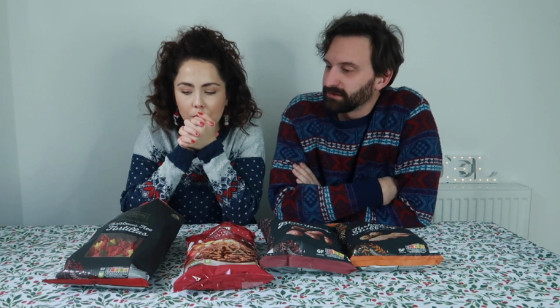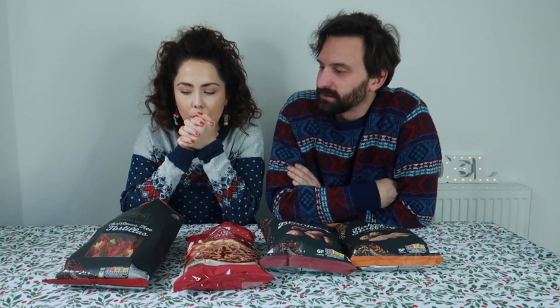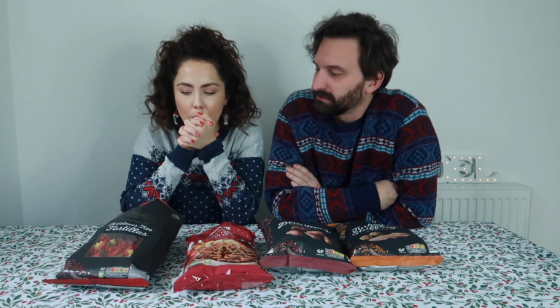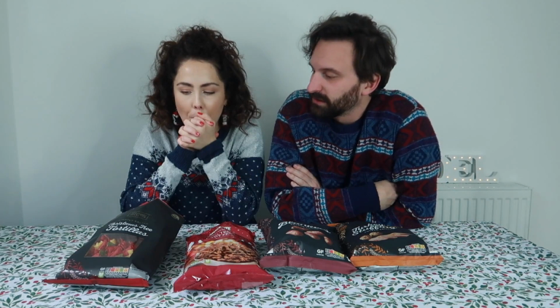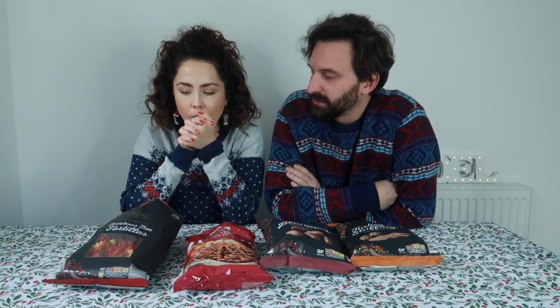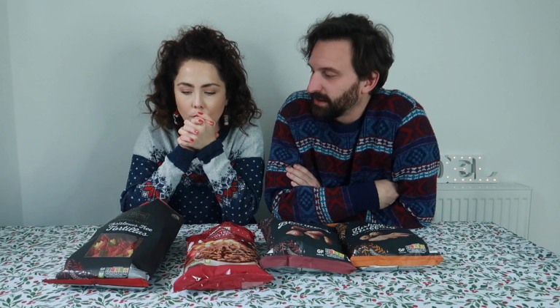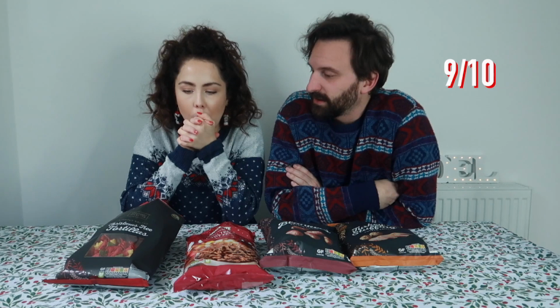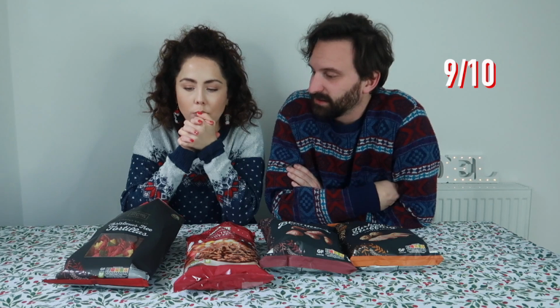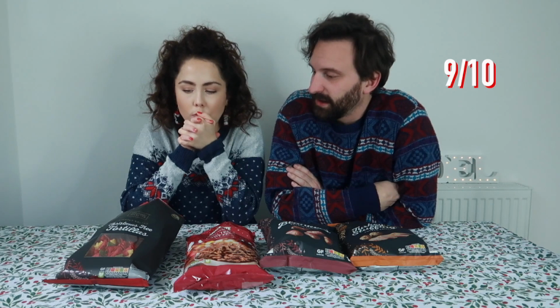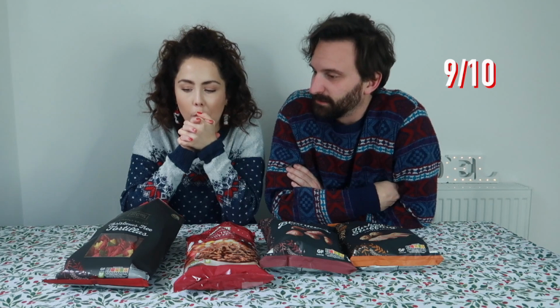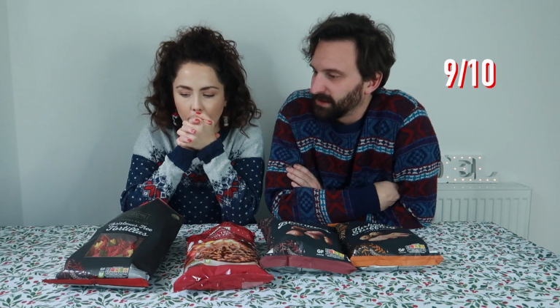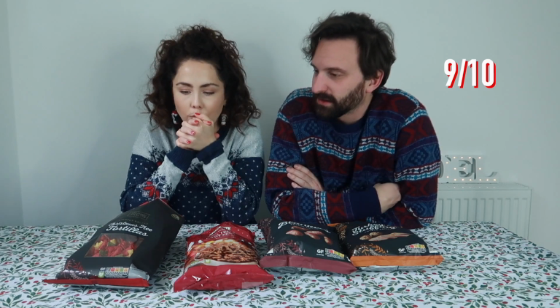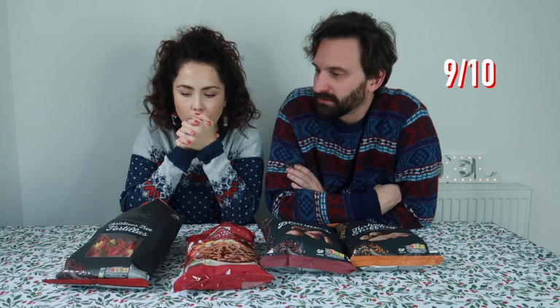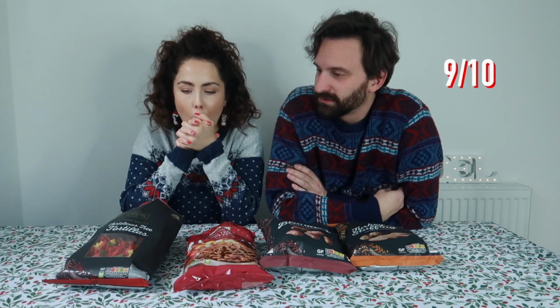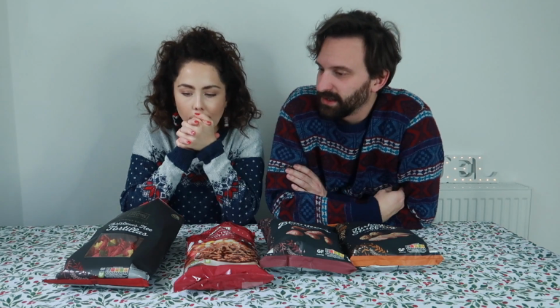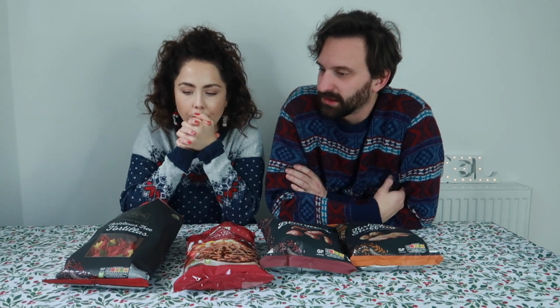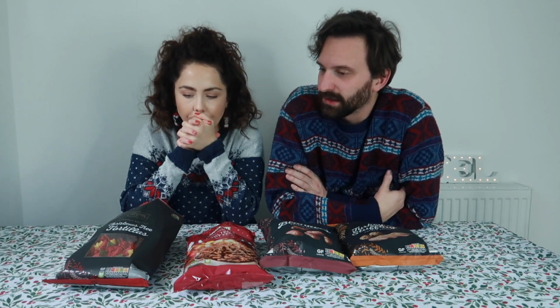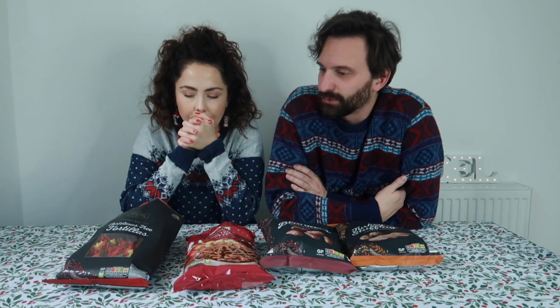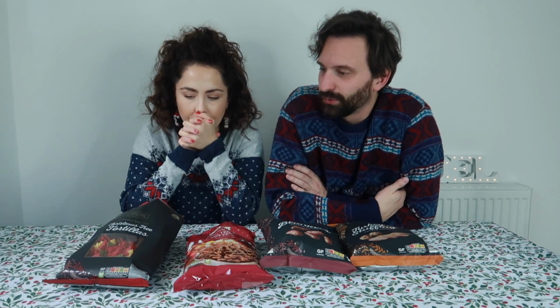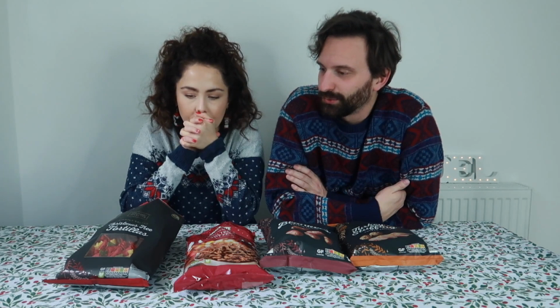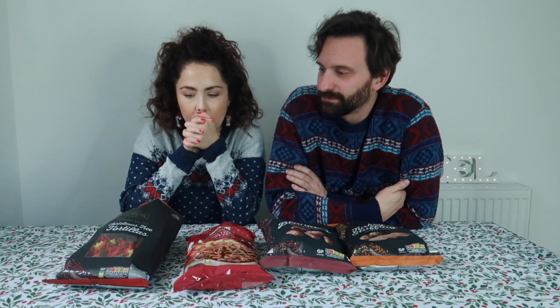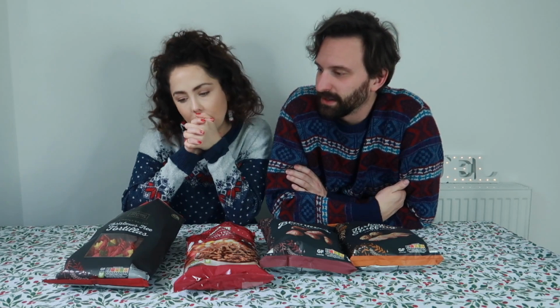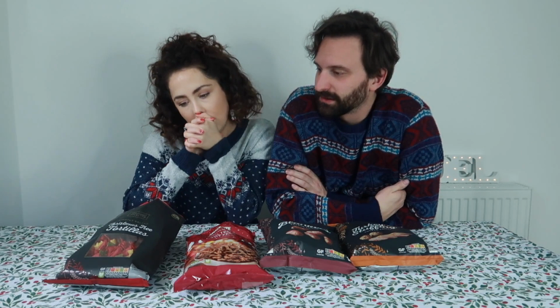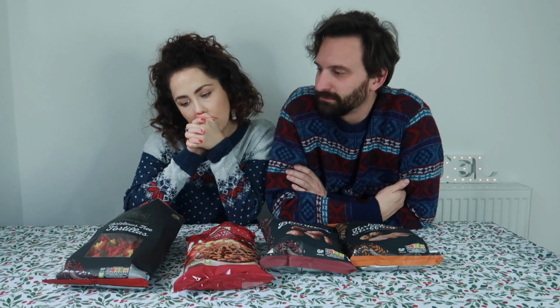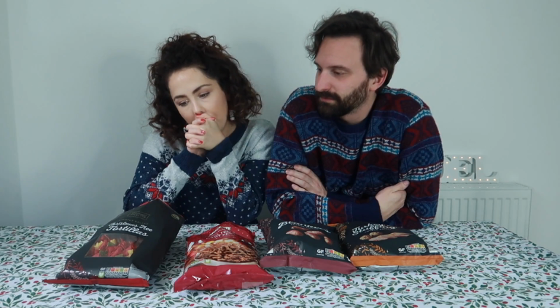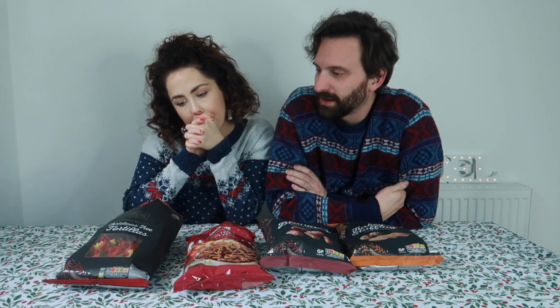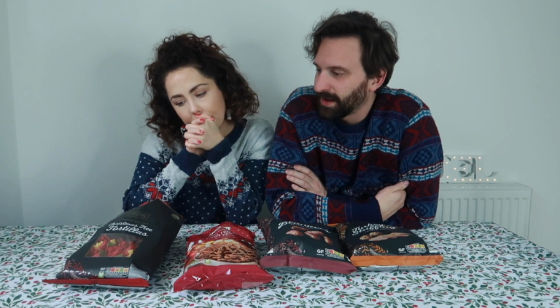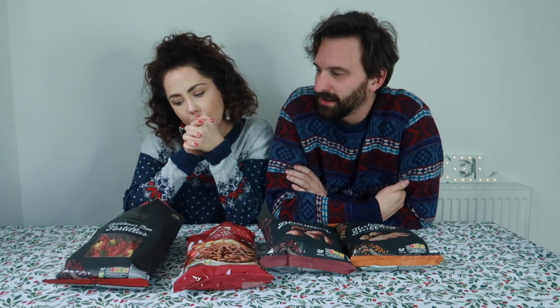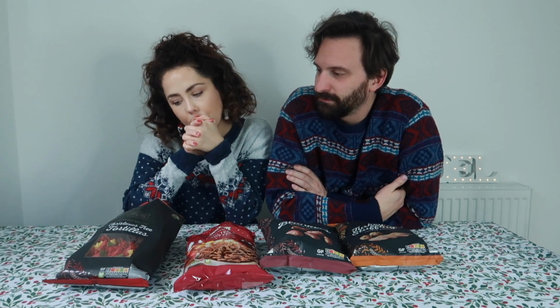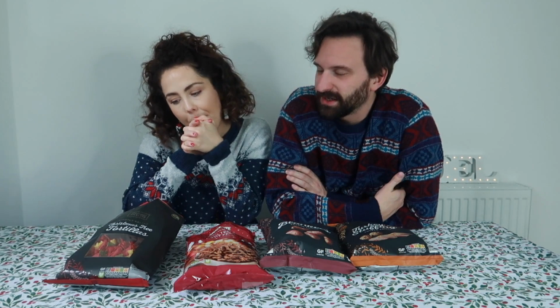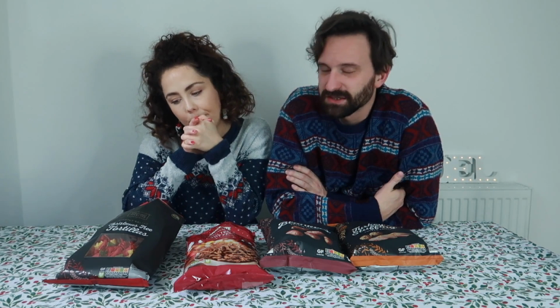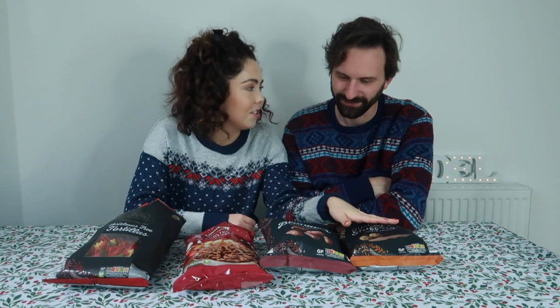Next up, the Aldi specially selected lightly salted Christmas tree tortillas. The red and green colouring is all natural — the green ones are coloured with spinach powder and the red ones with beetroot powder. They're not lightly salted though — they're super salted! They're really nice. I'd eat them with hummus. I'm going to give them a nine out of ten — really nice but minus a point because they say lightly salted.